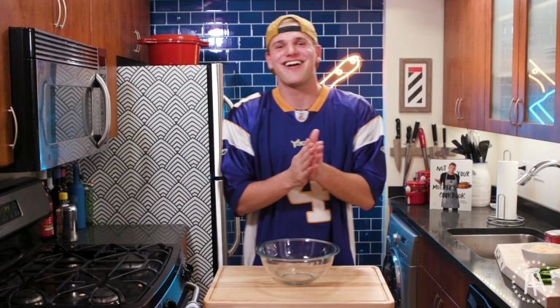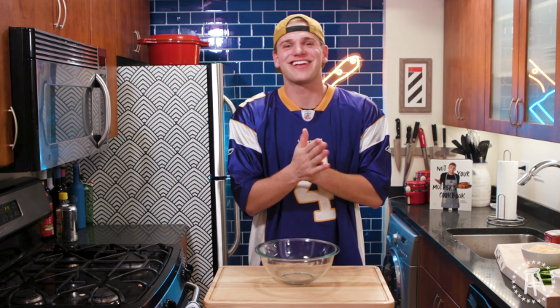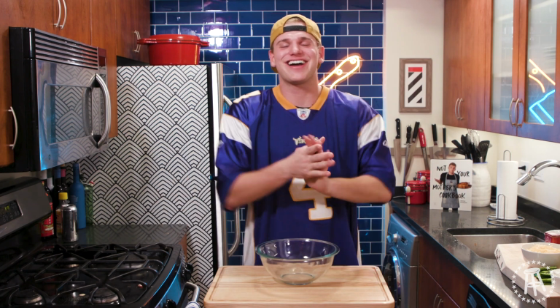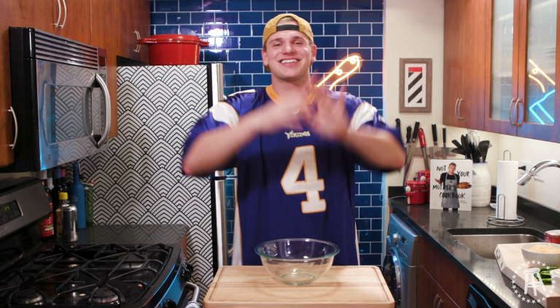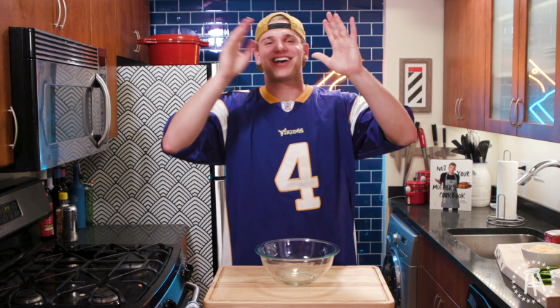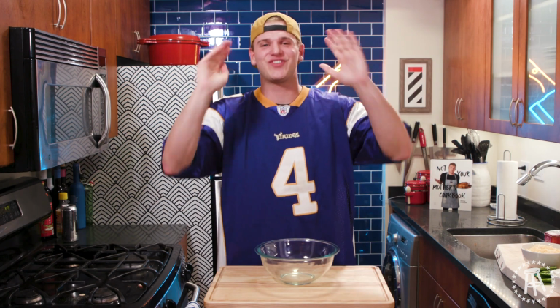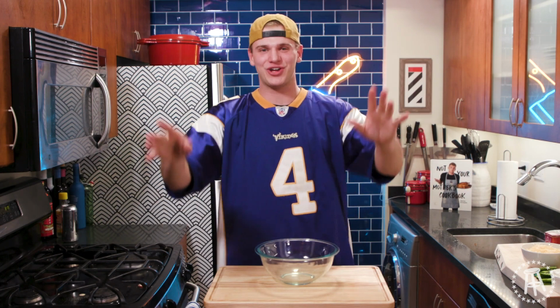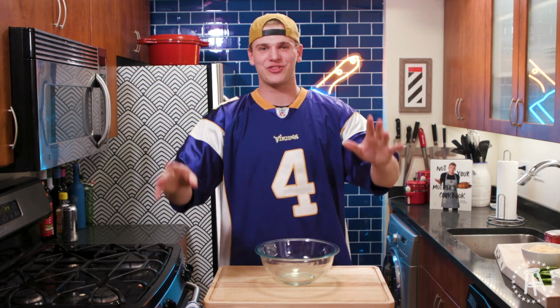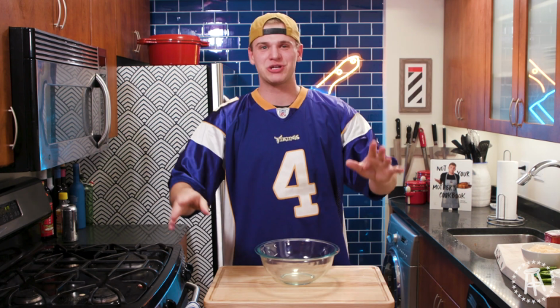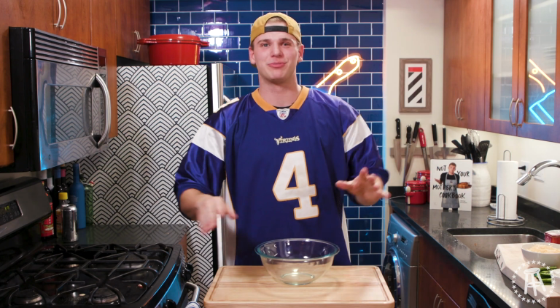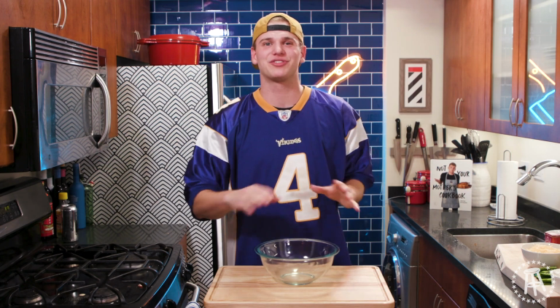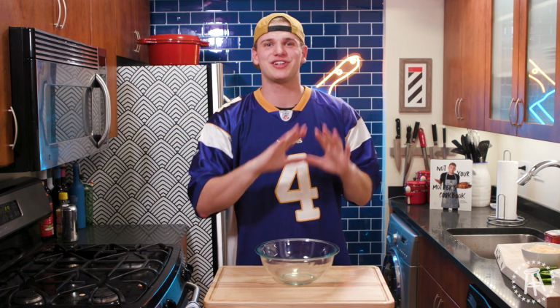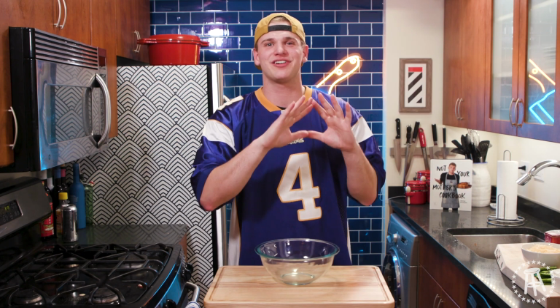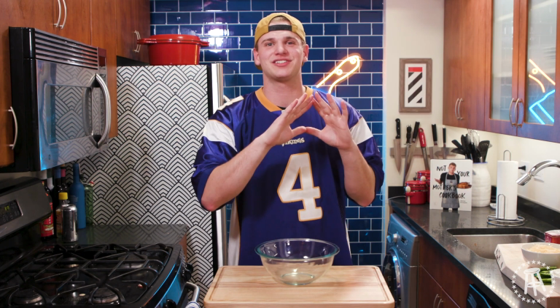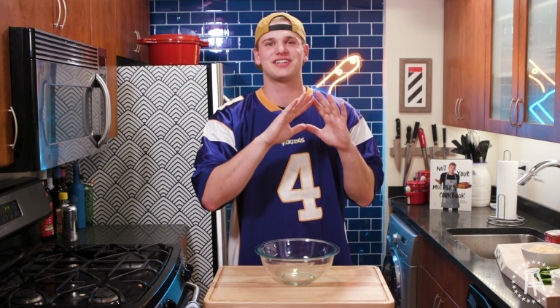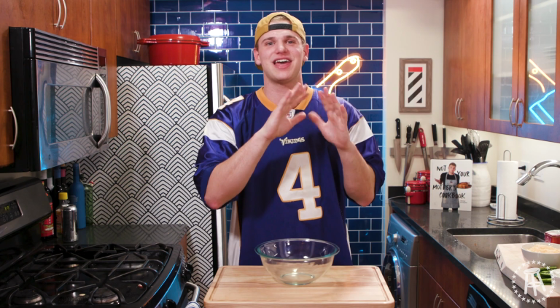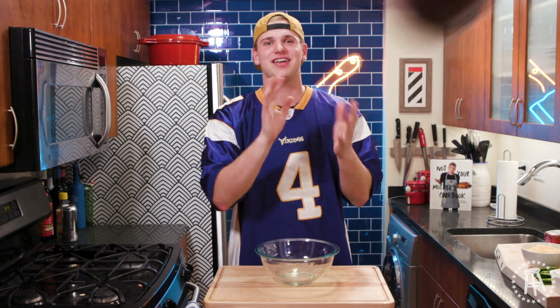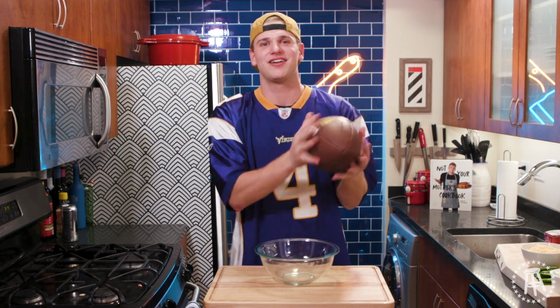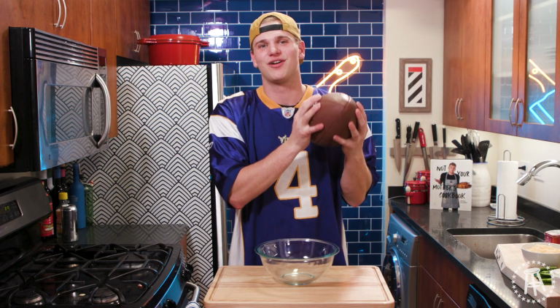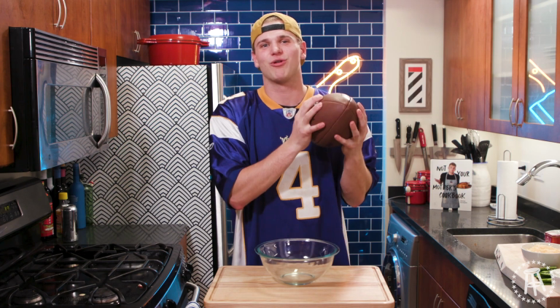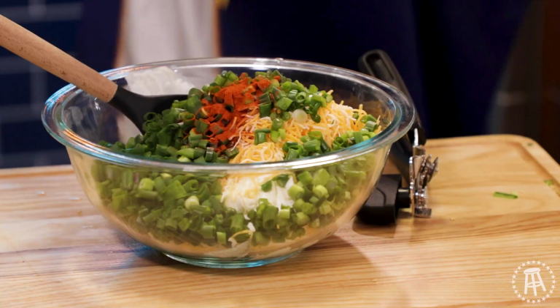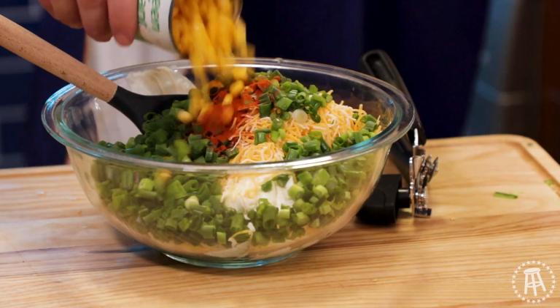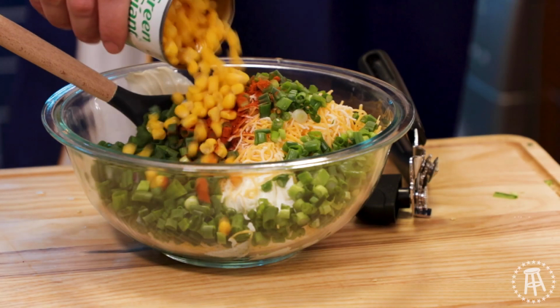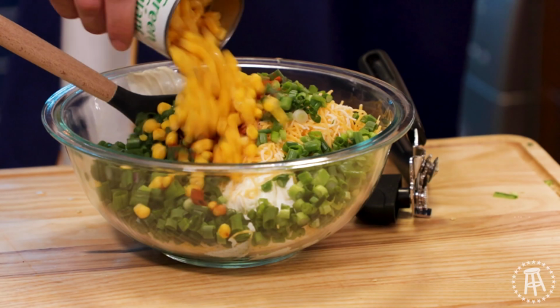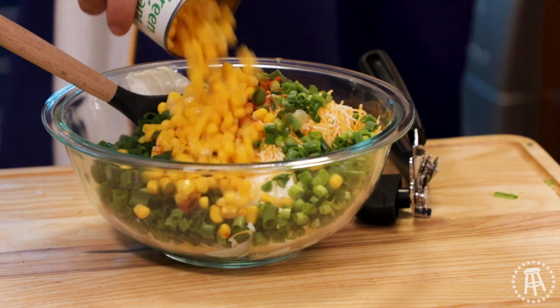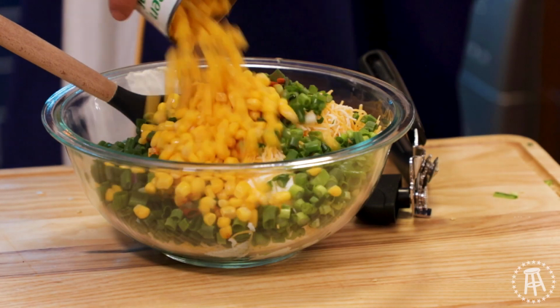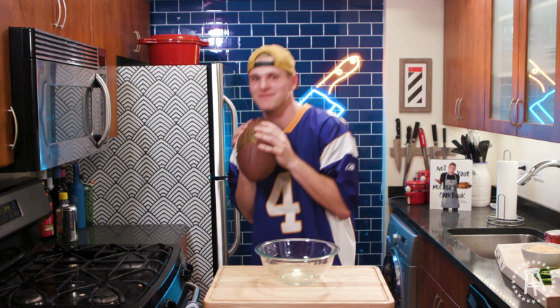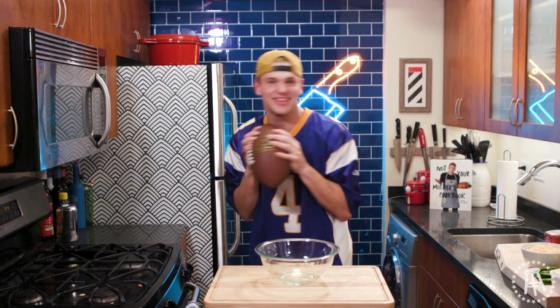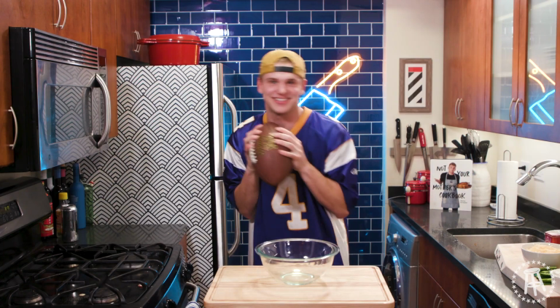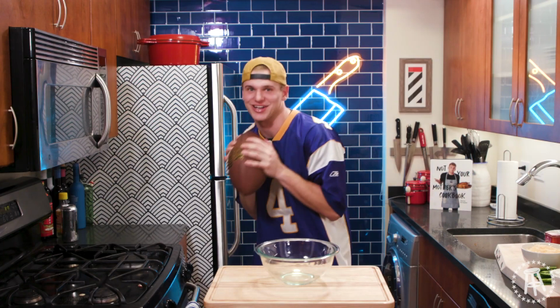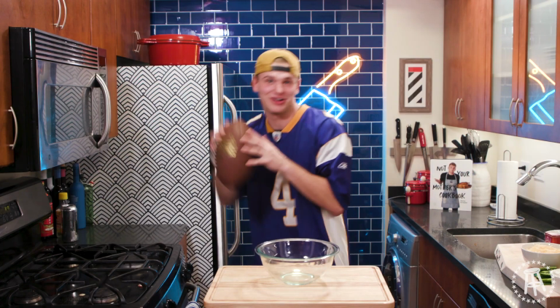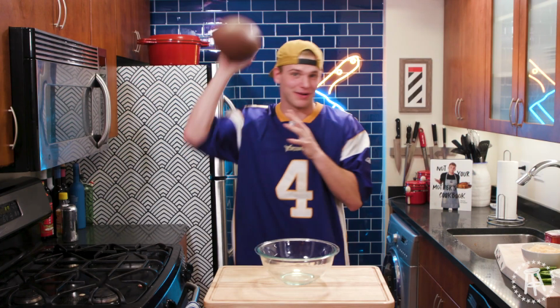Alright guys, last video in the Super Bowl series. Today we're making corn dip. Let's get cooking.